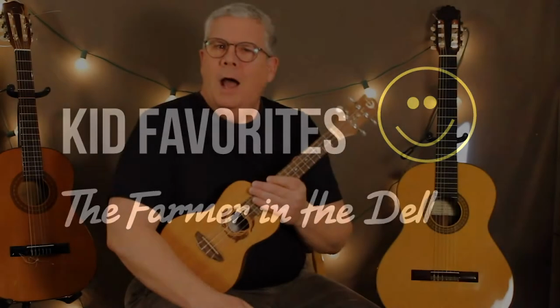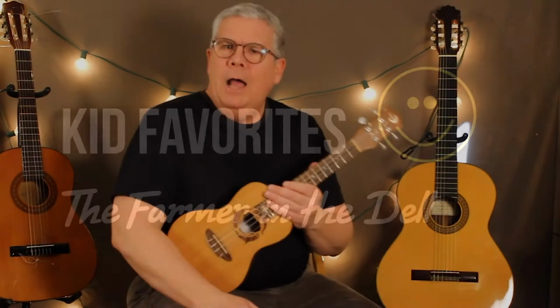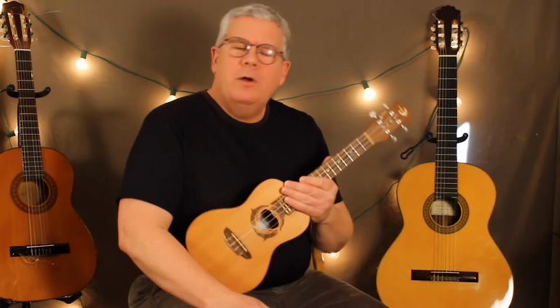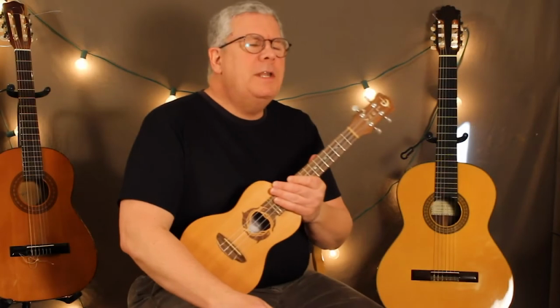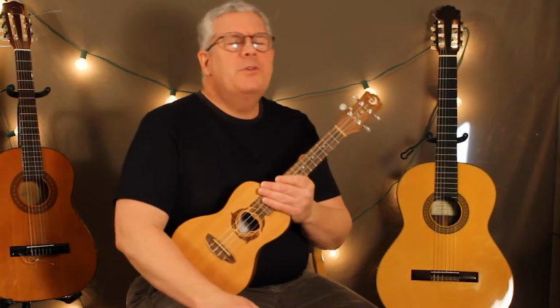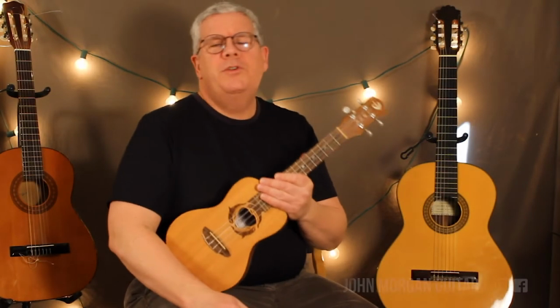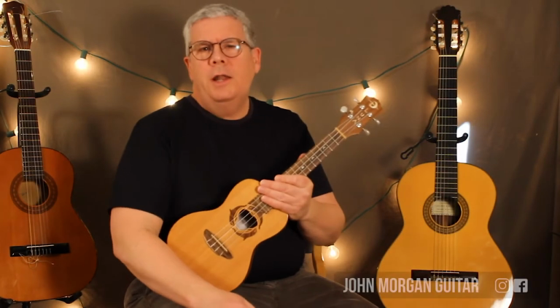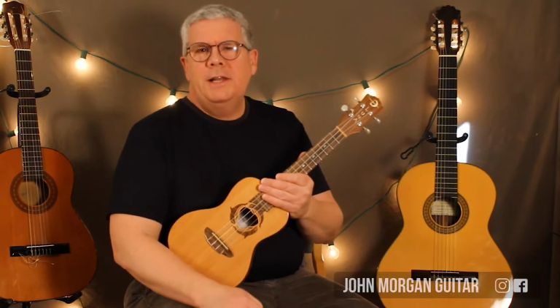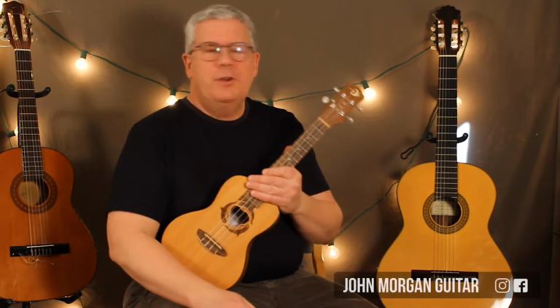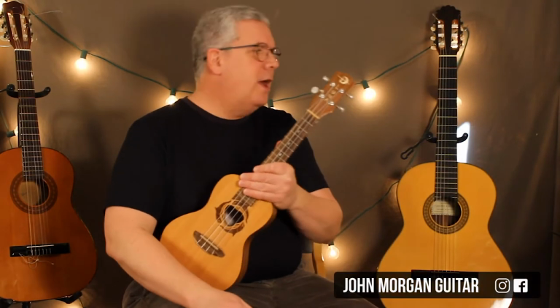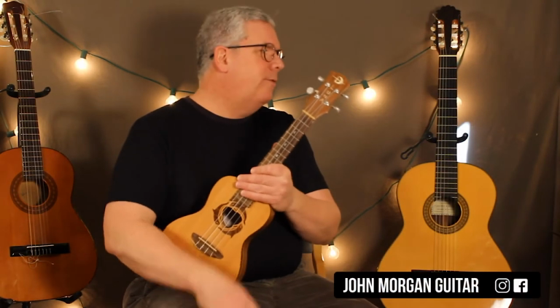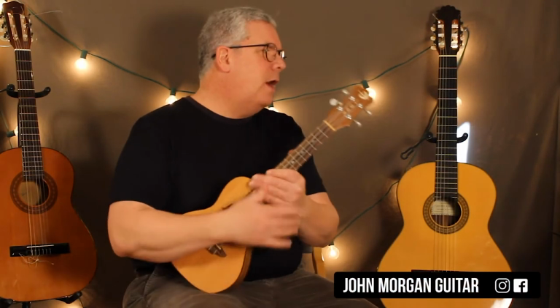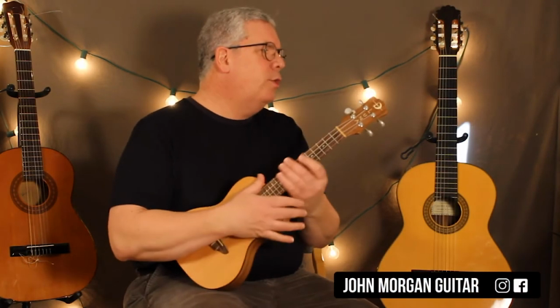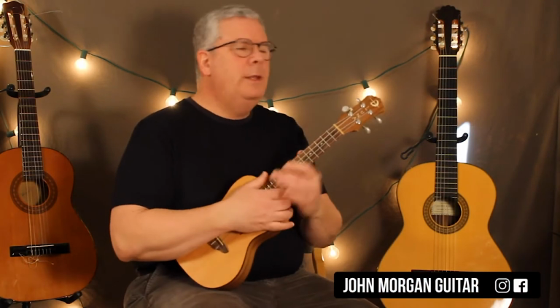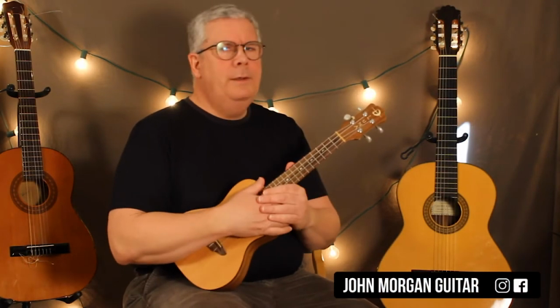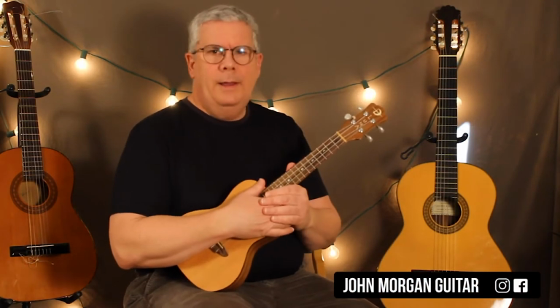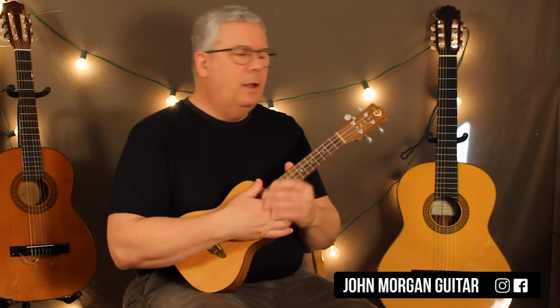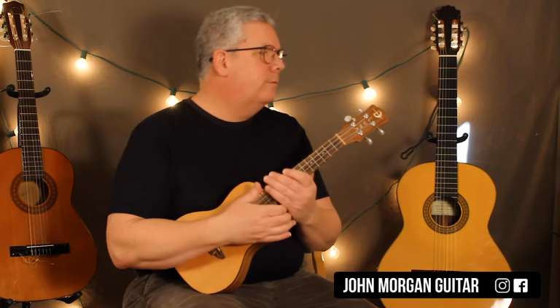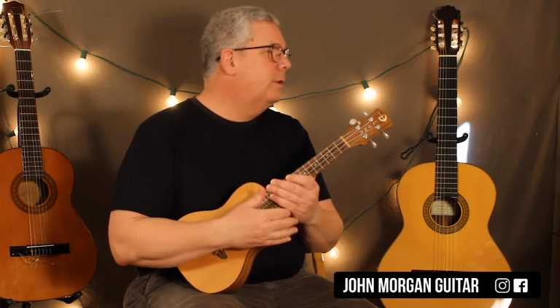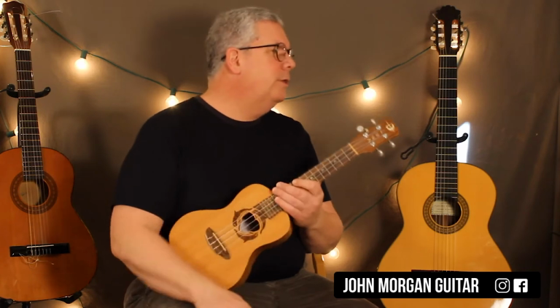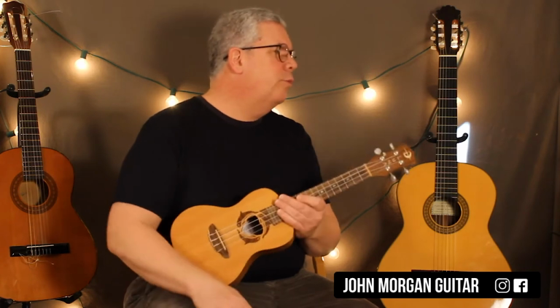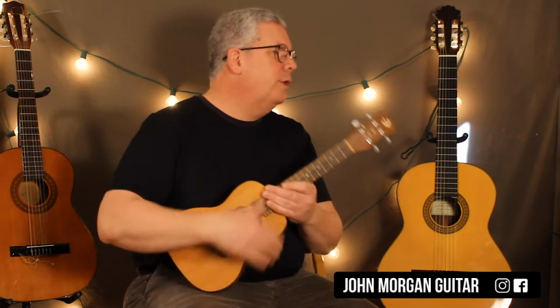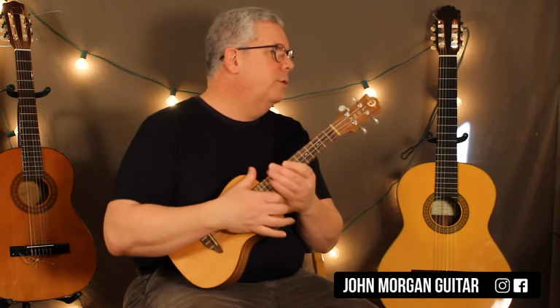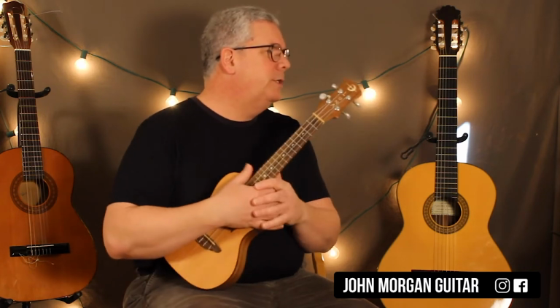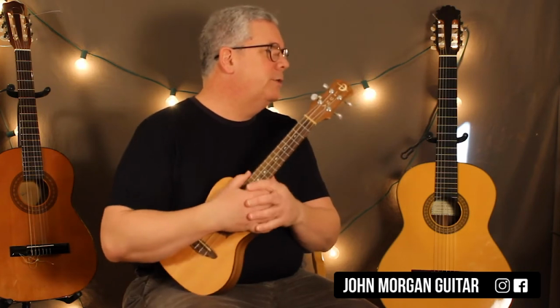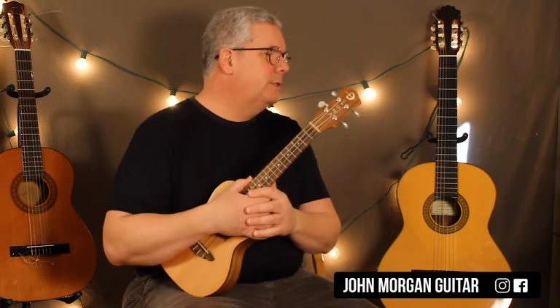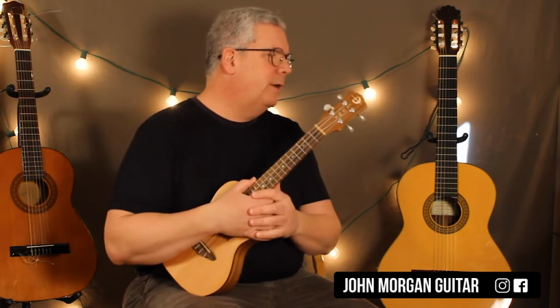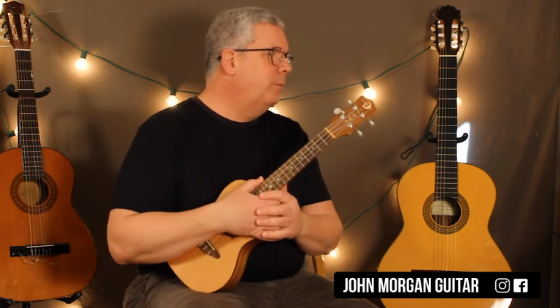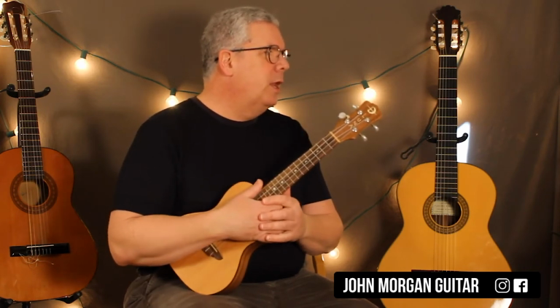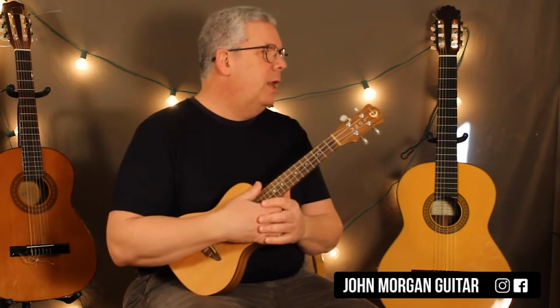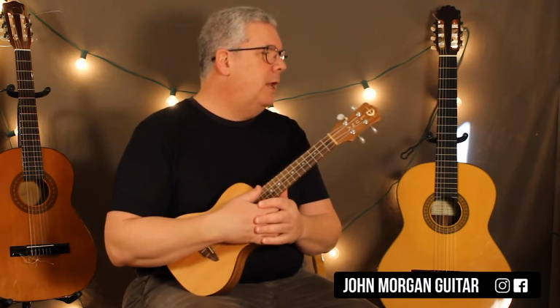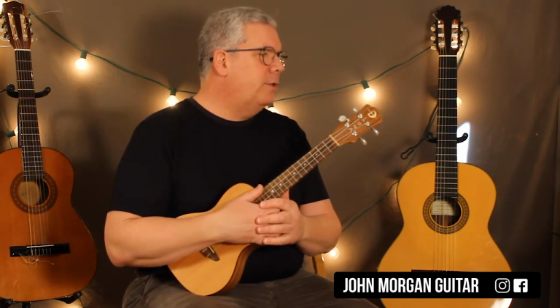Hi, welcome to Lessons with John. Today we're going to try the Farmer in the Dell for all you preschool teachers, nannies, and stuff.